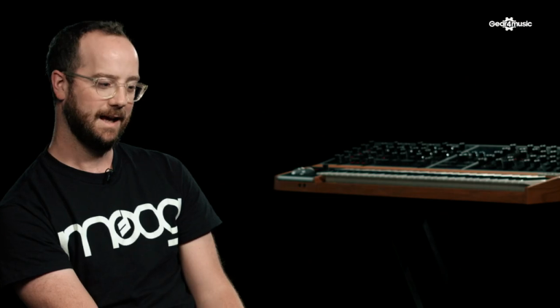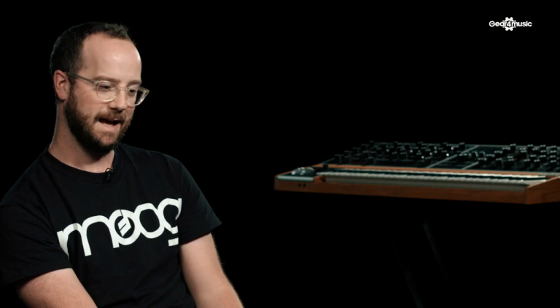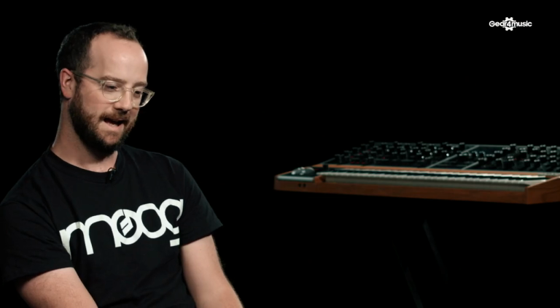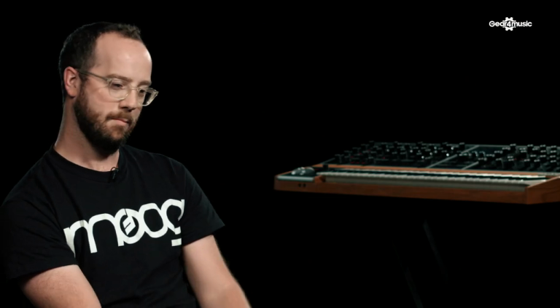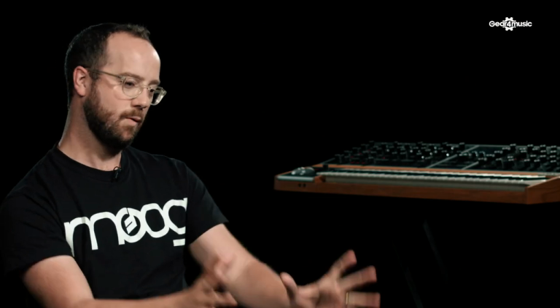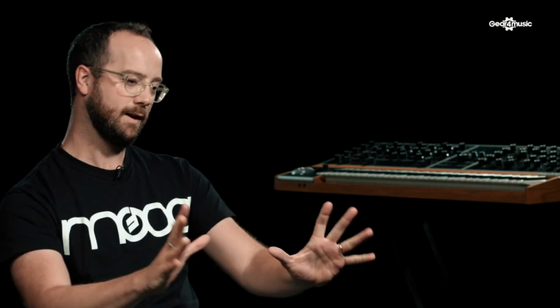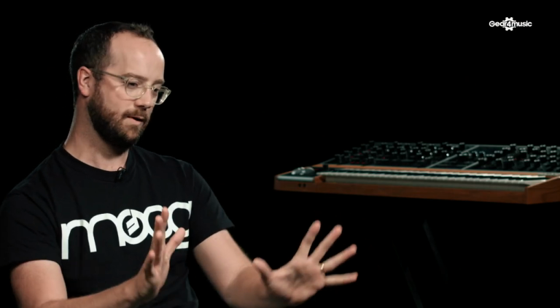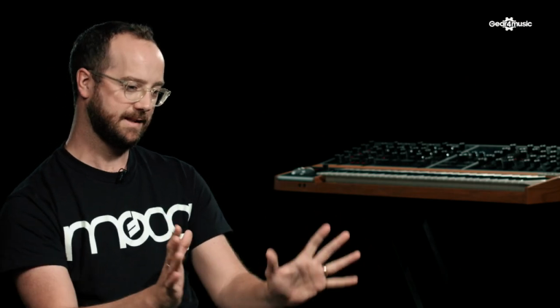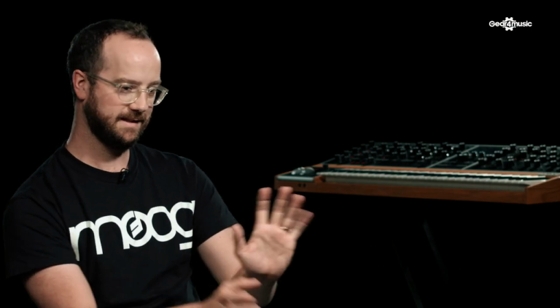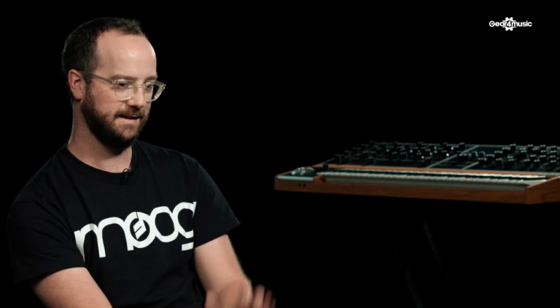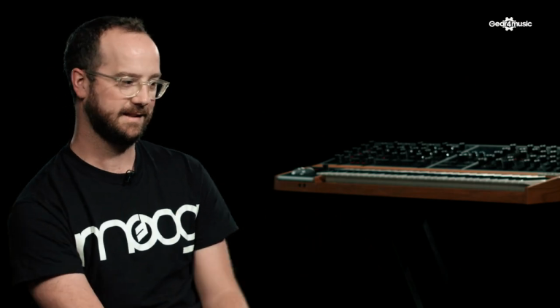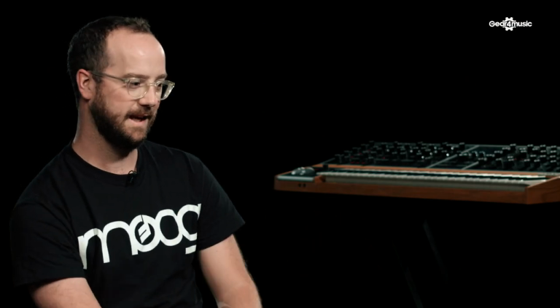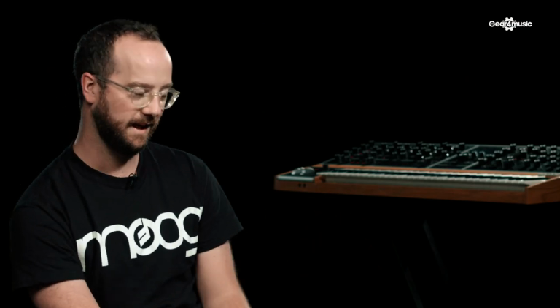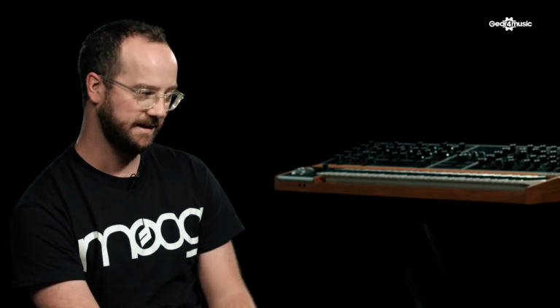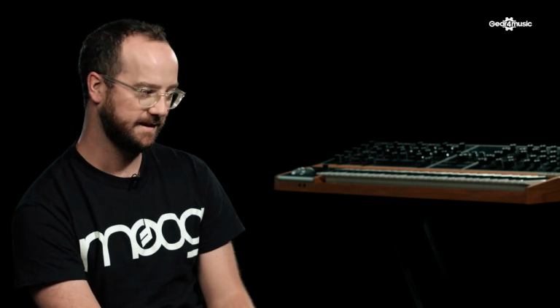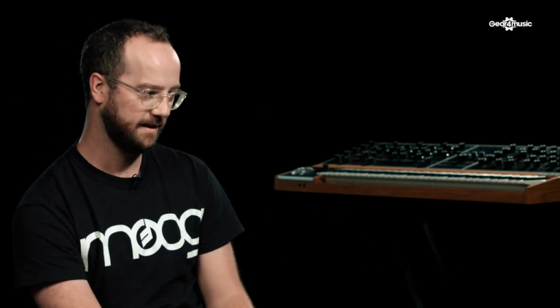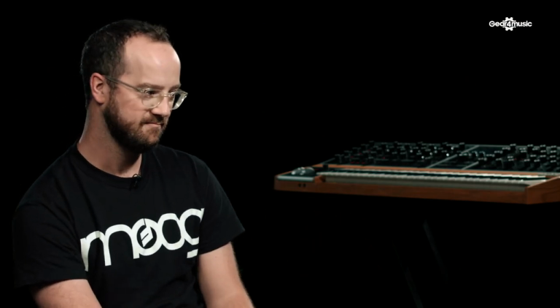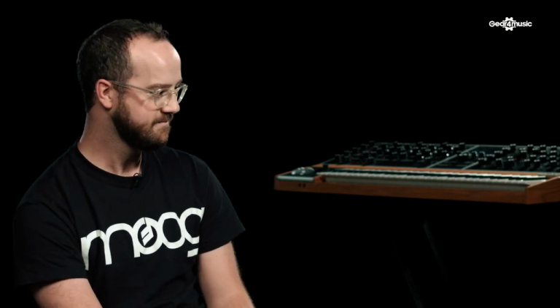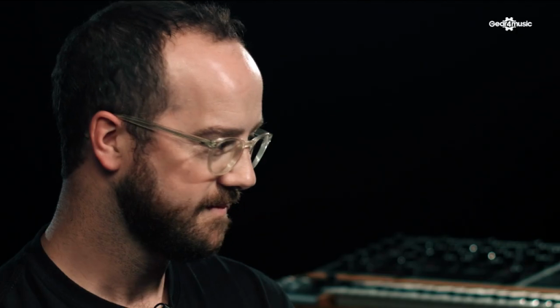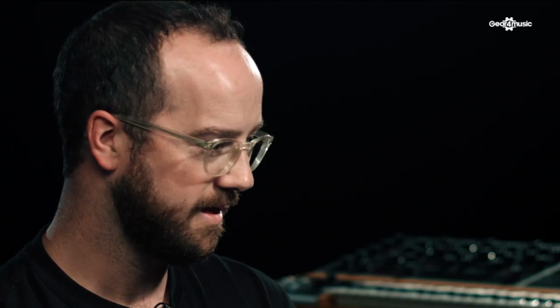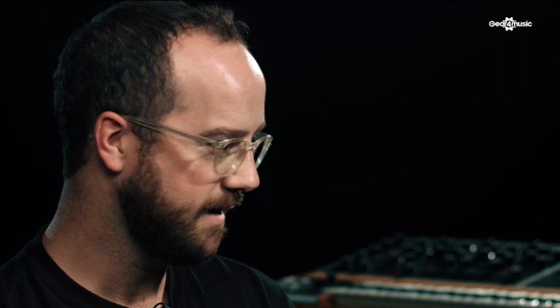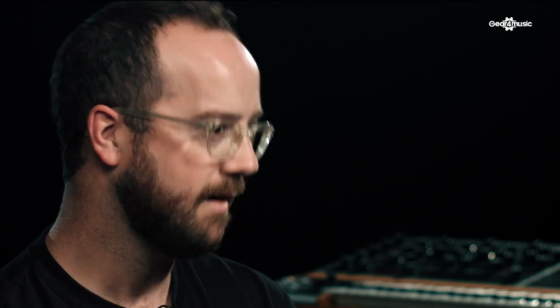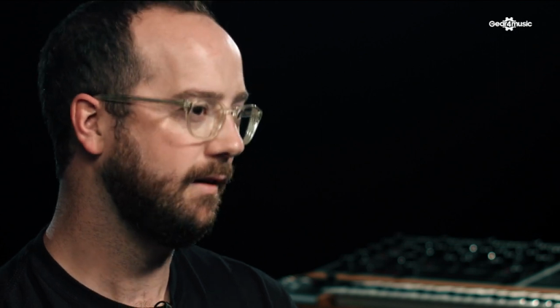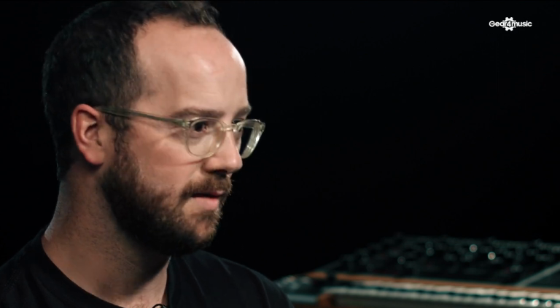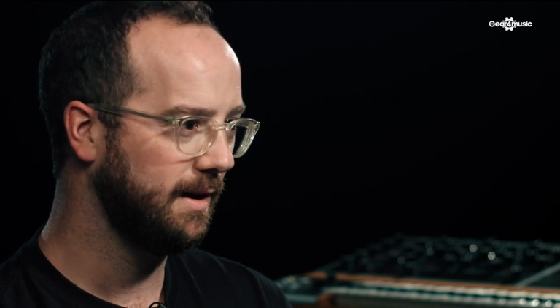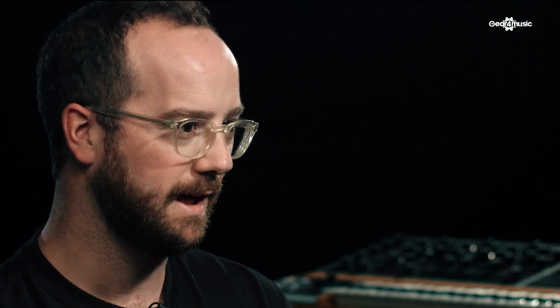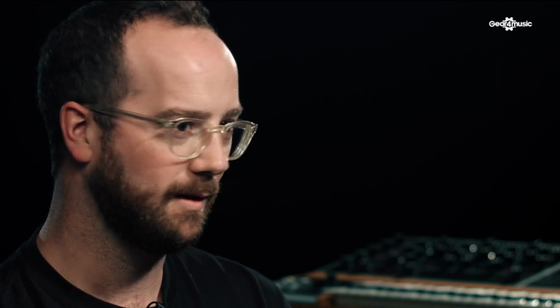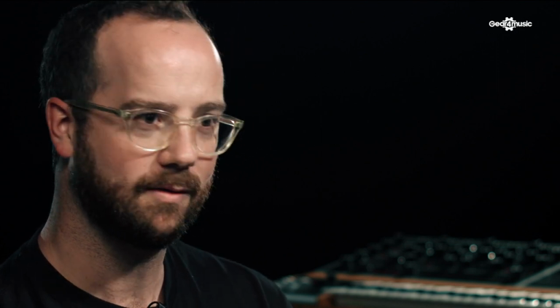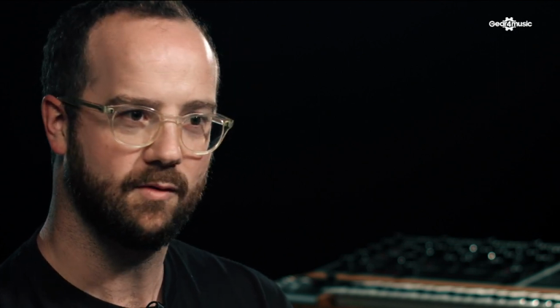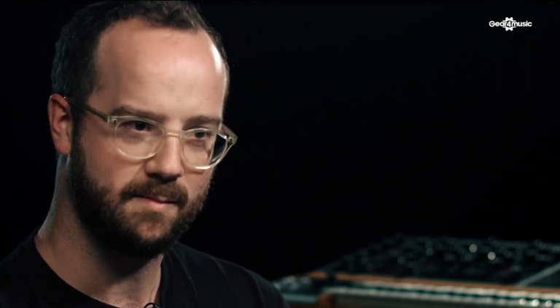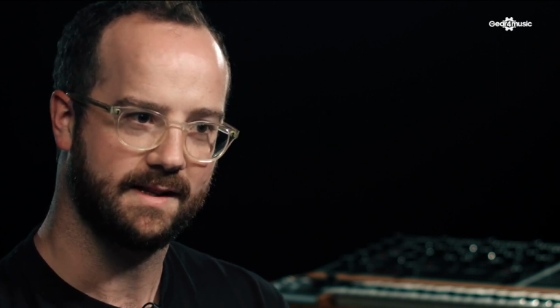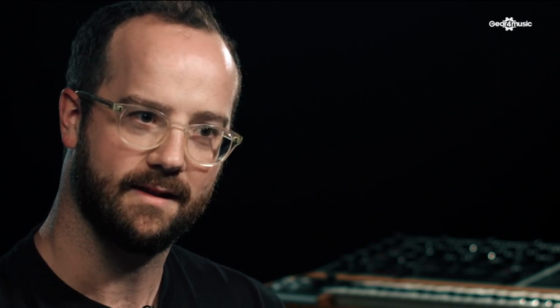The Moog One in one sentence: the ultimate analog dream synth.